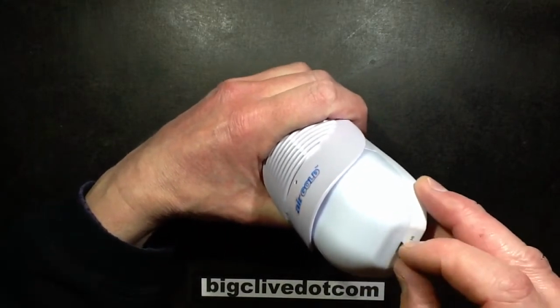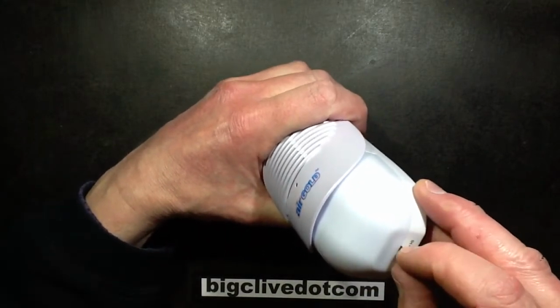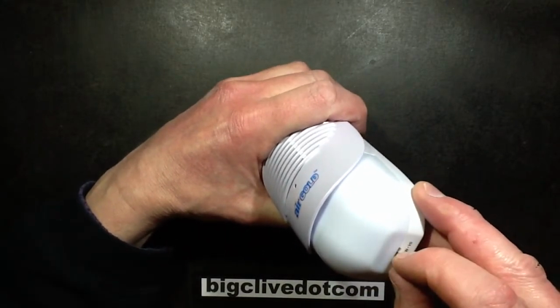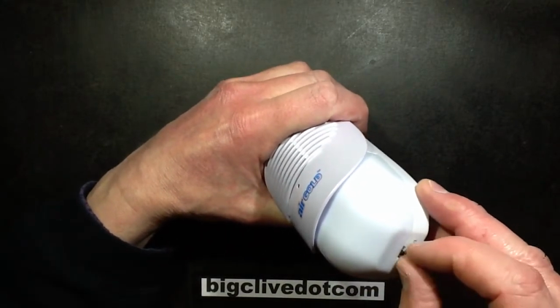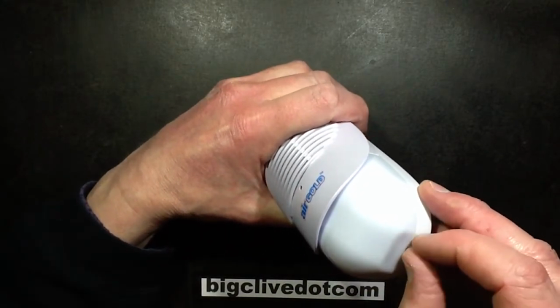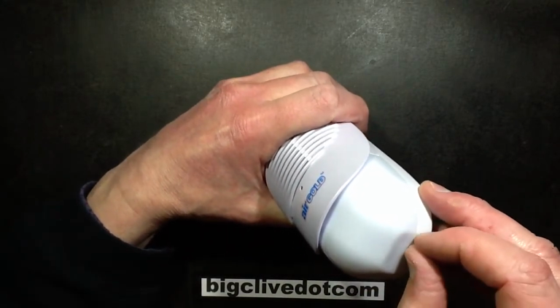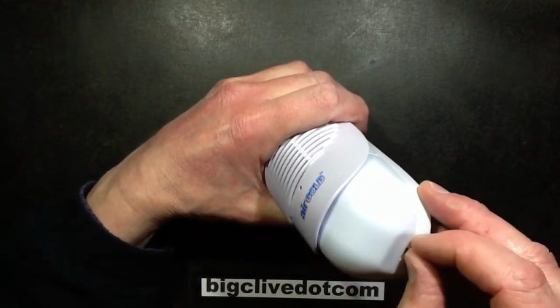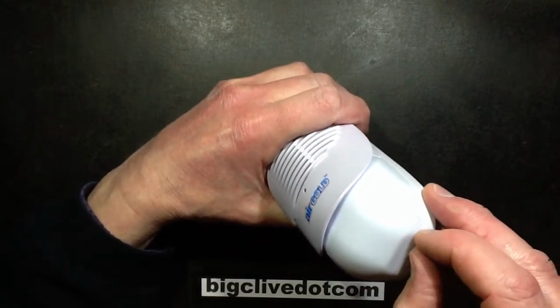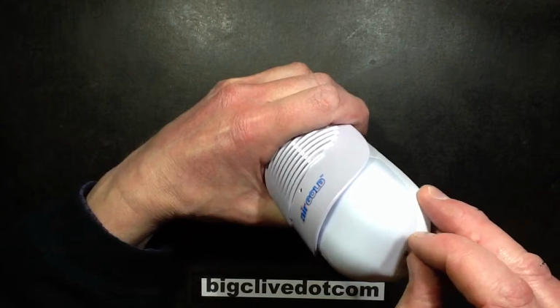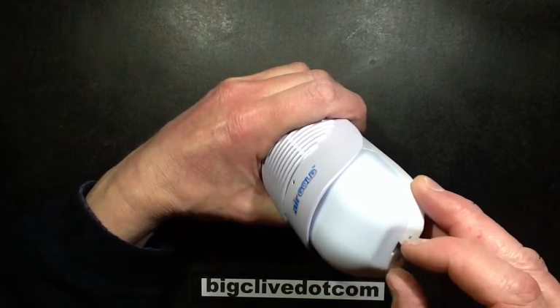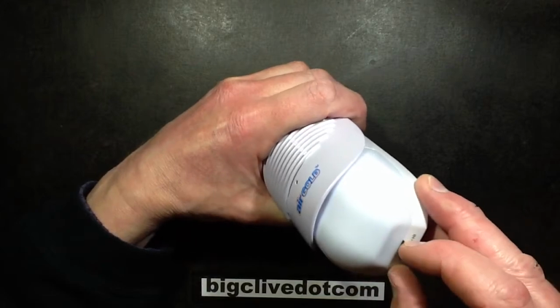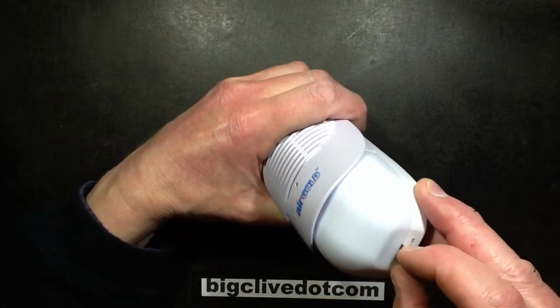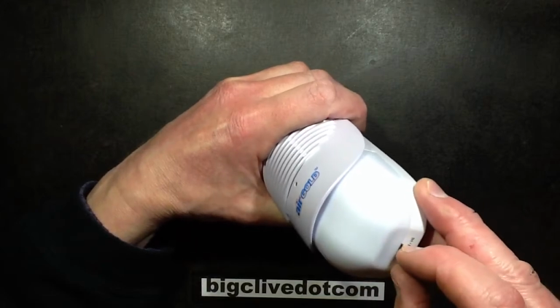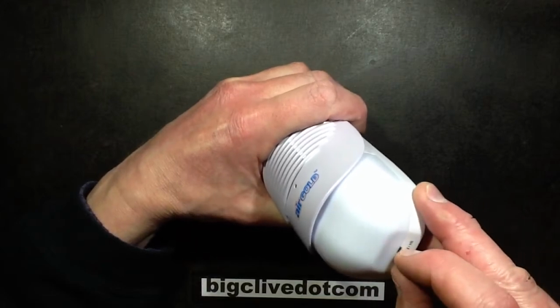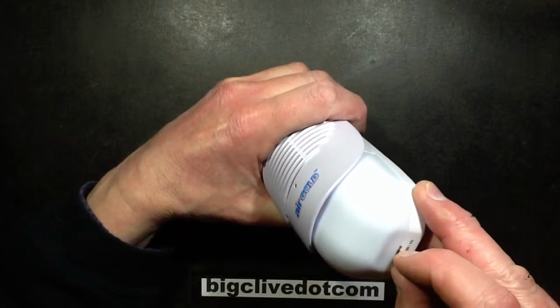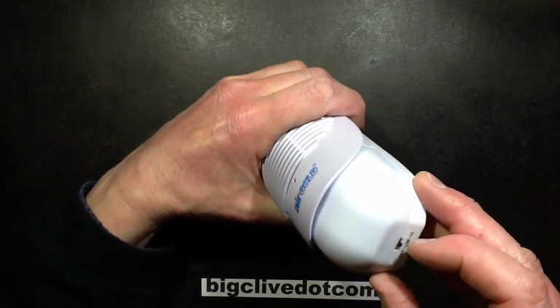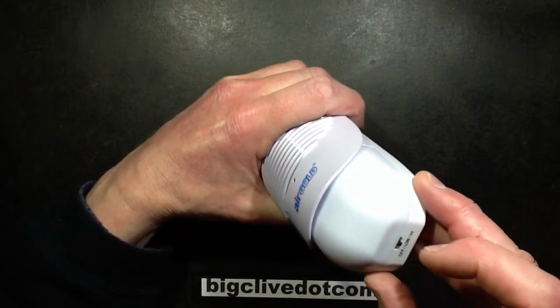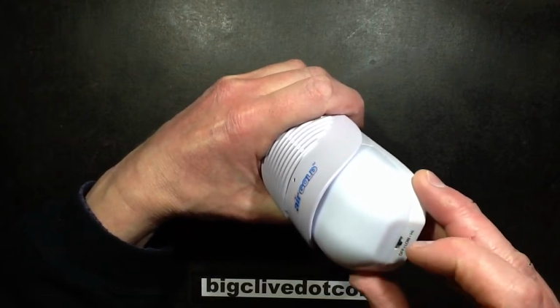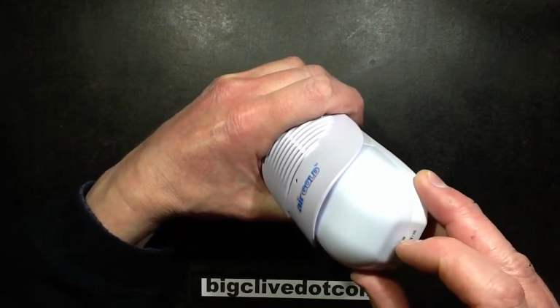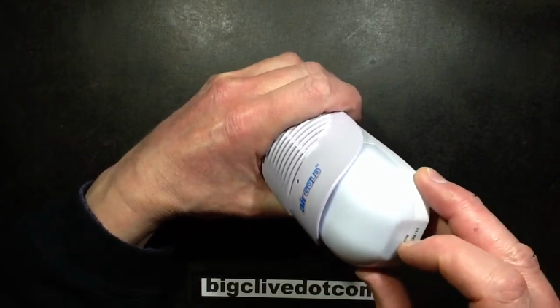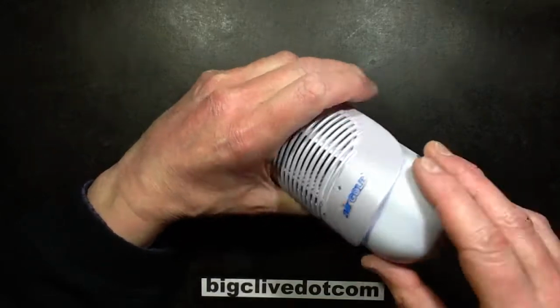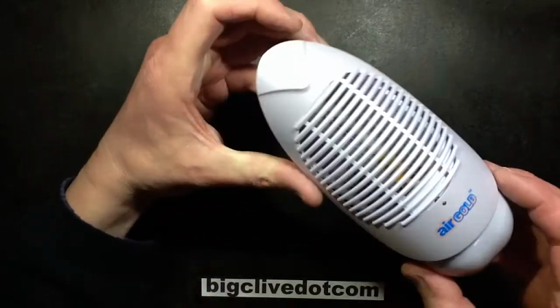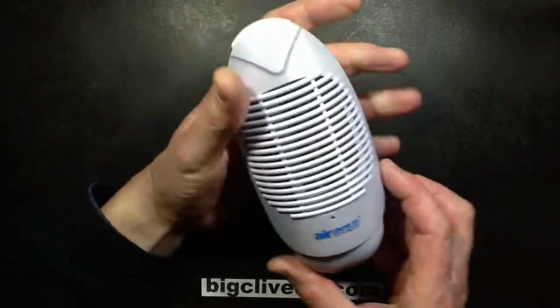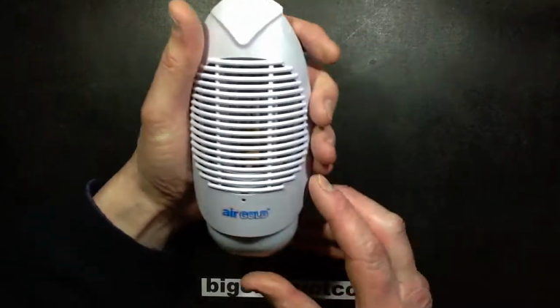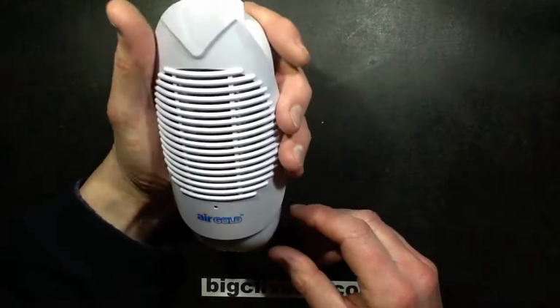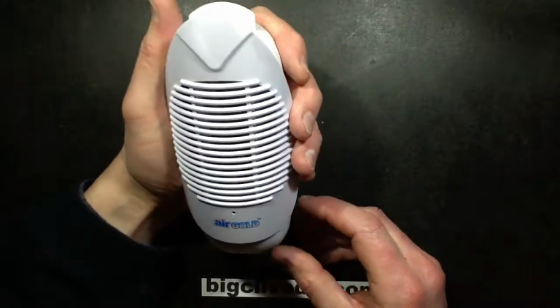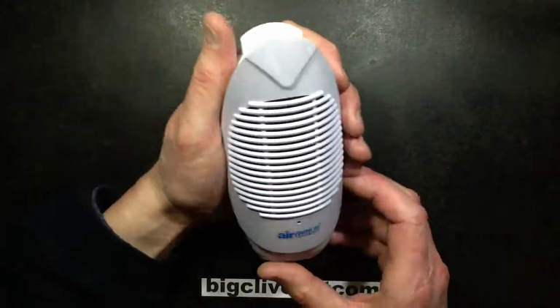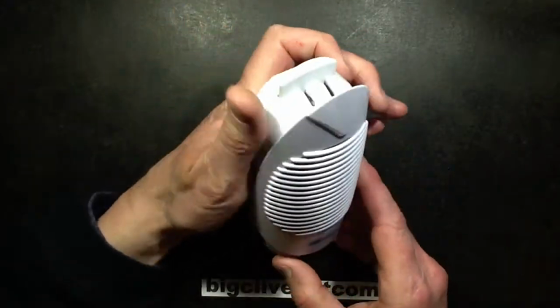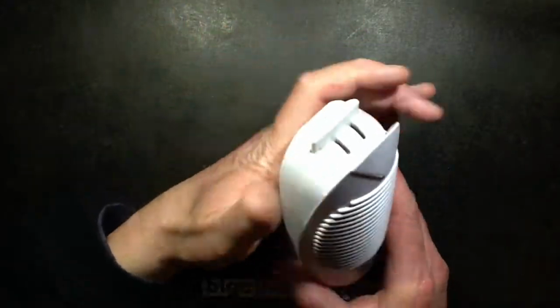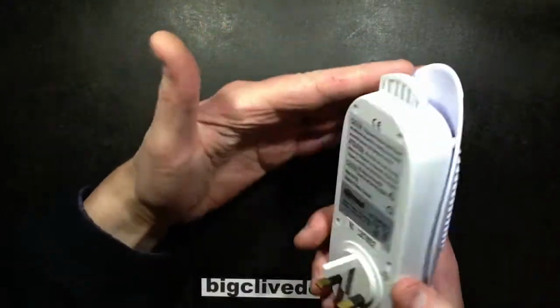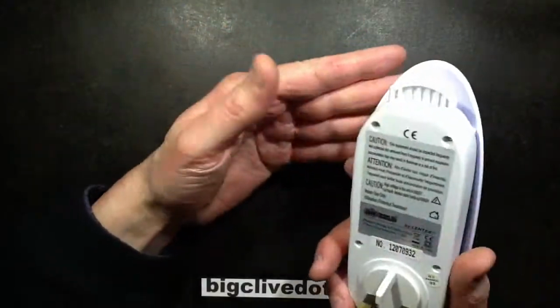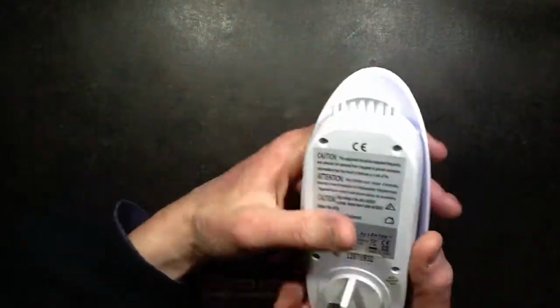Sometimes it's a wee bit intermittent on high. It just doesn't seem quite right. But having said that, it does quite a modest job on low.